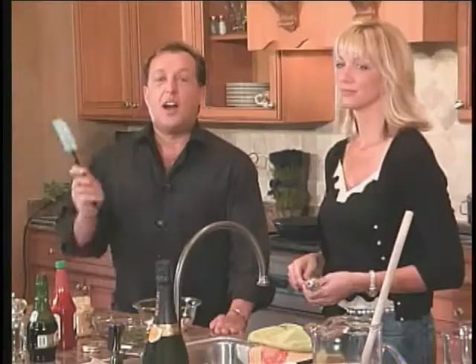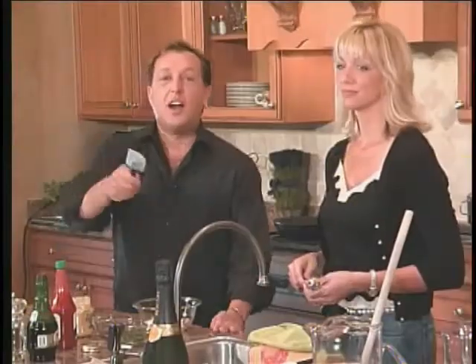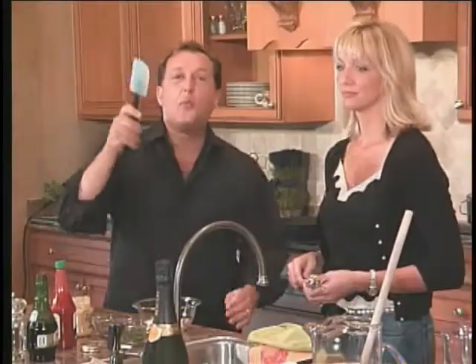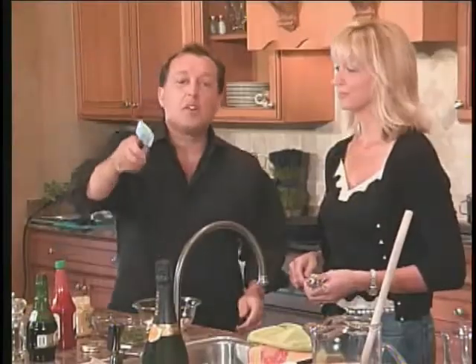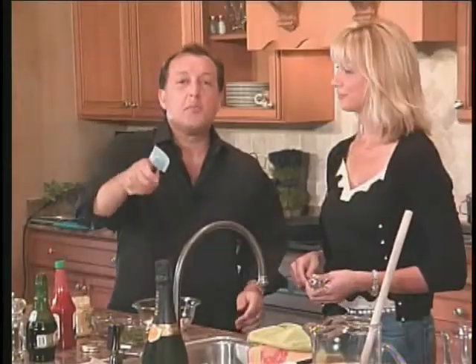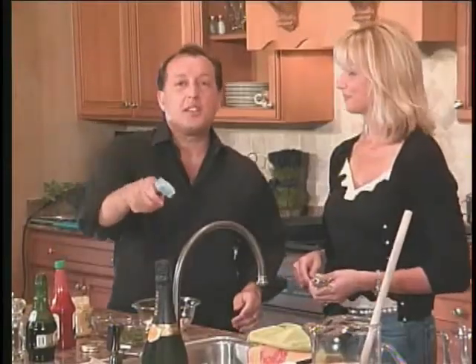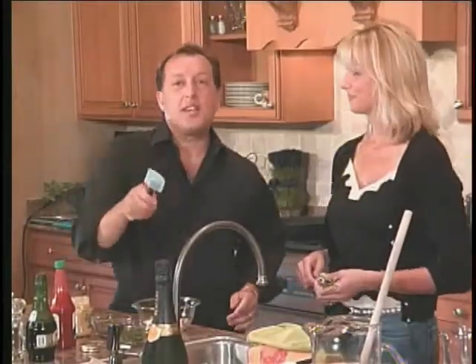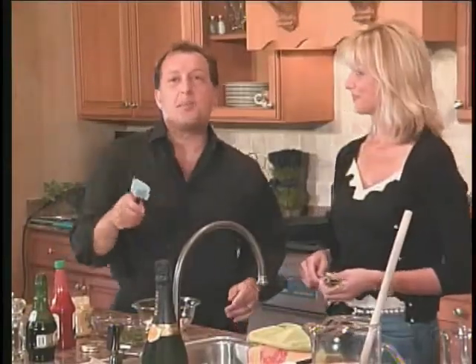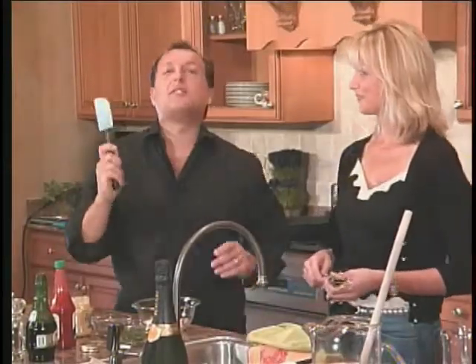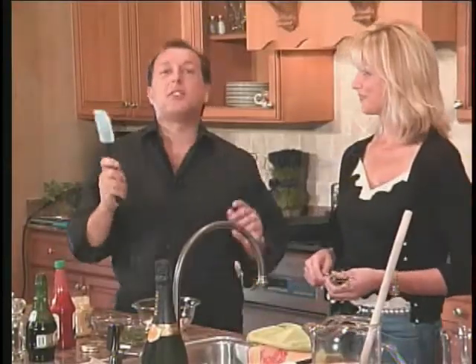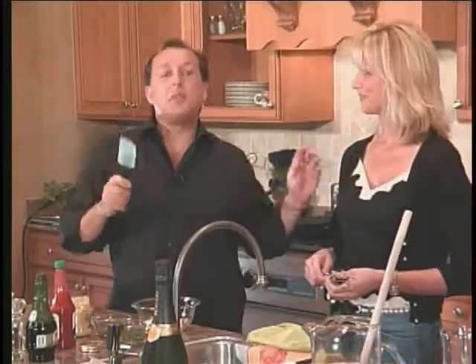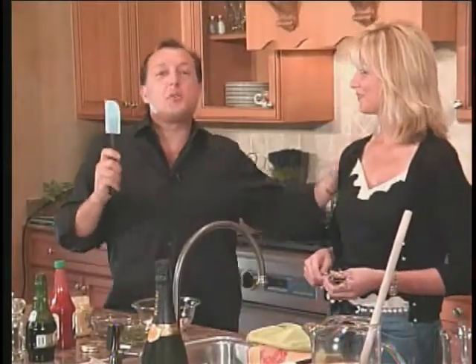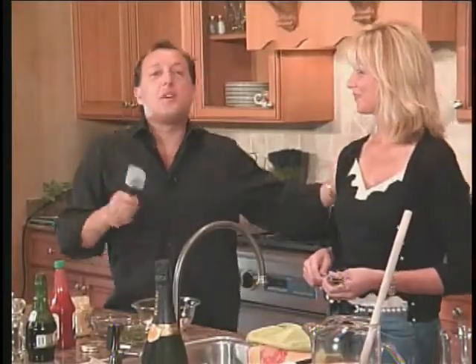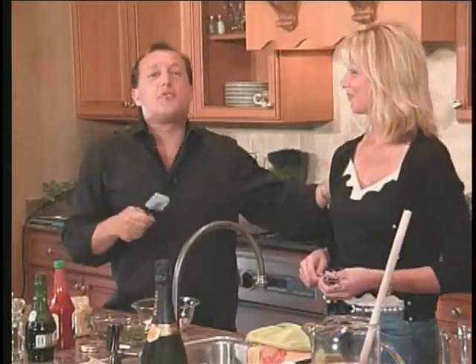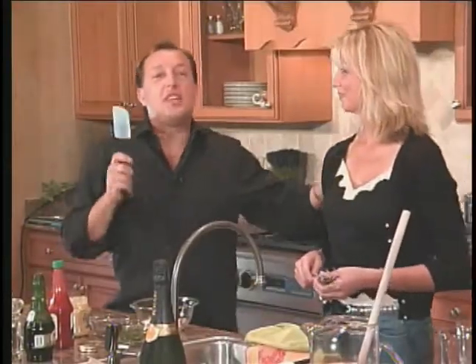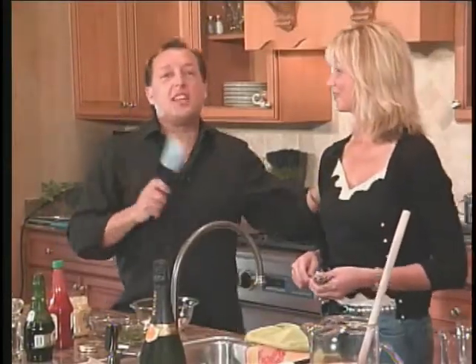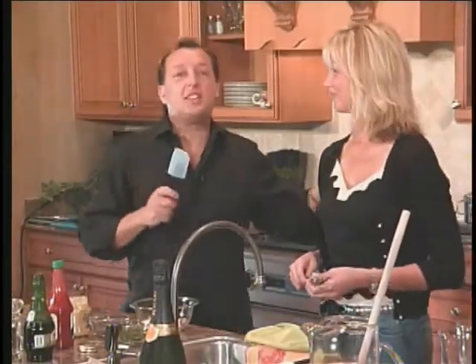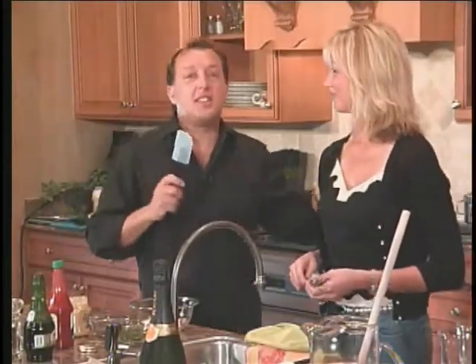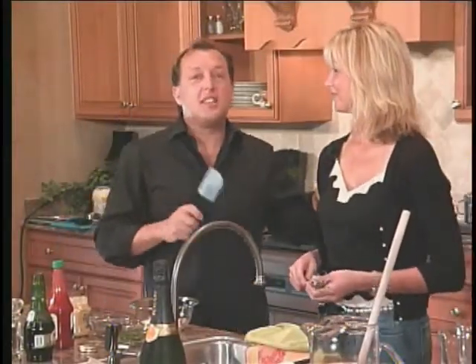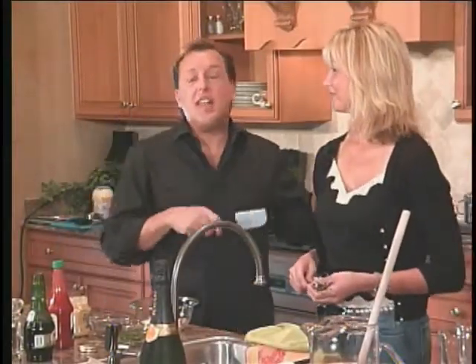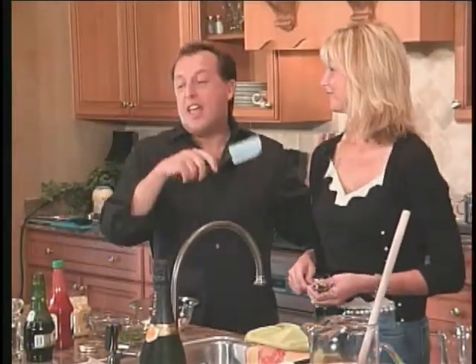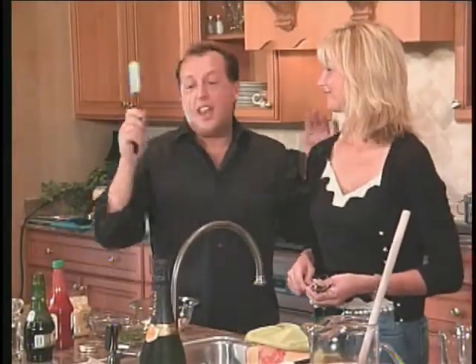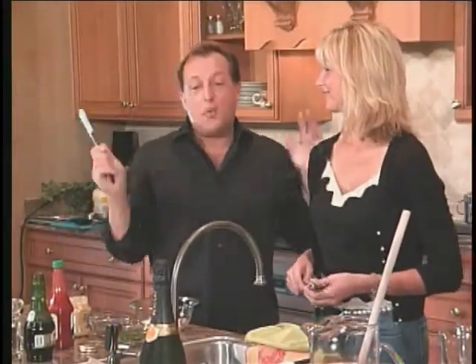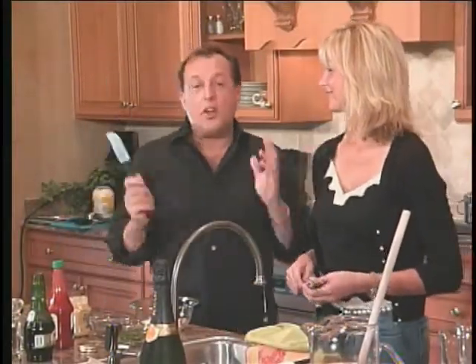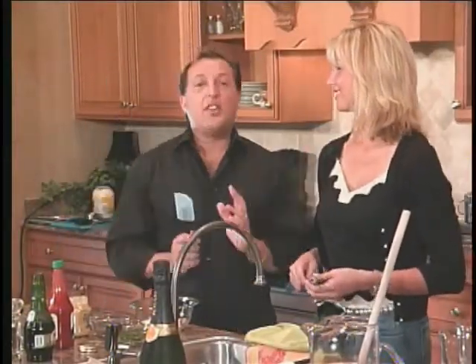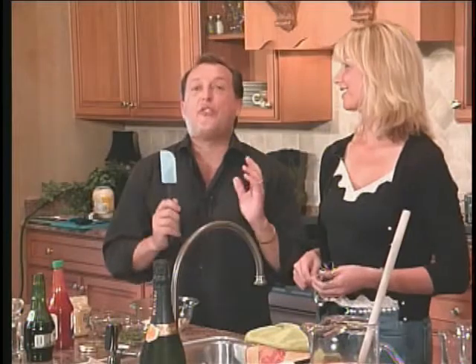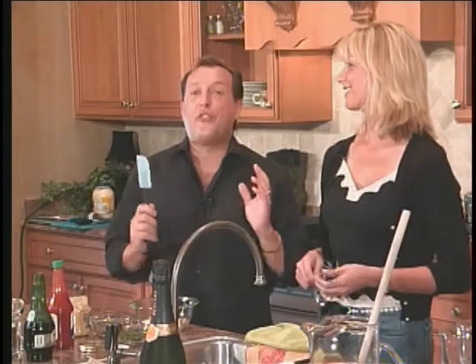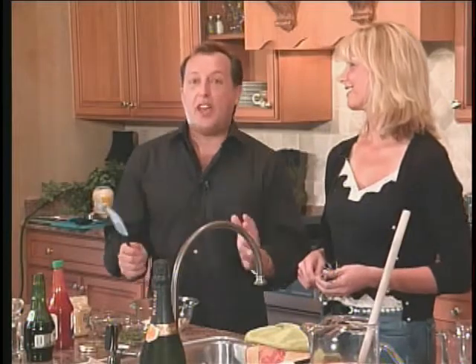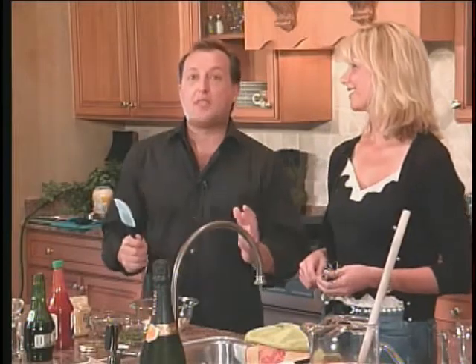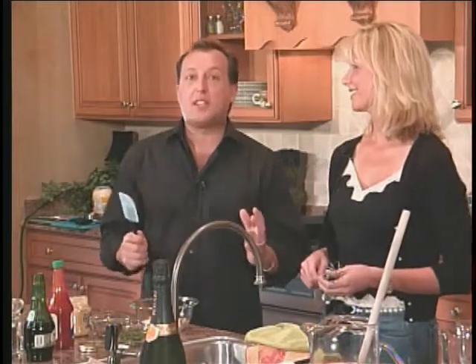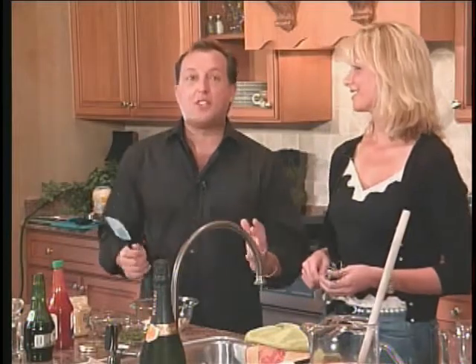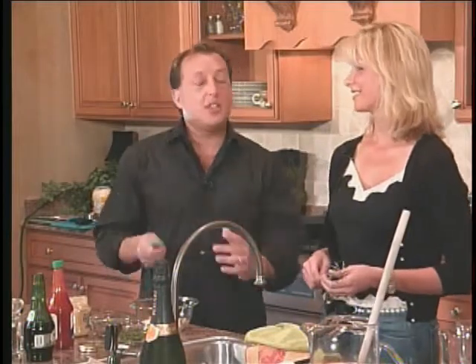Hi, welcome back to Capital Dish. I'm here with my friend Nikki Johnson, and we are in this fabulous kitchen.